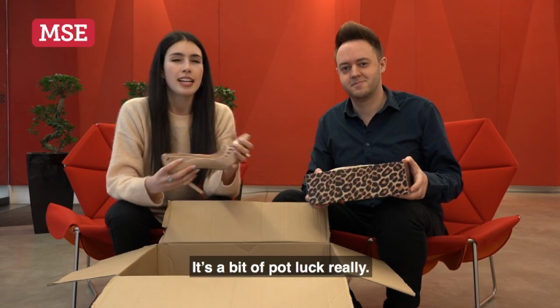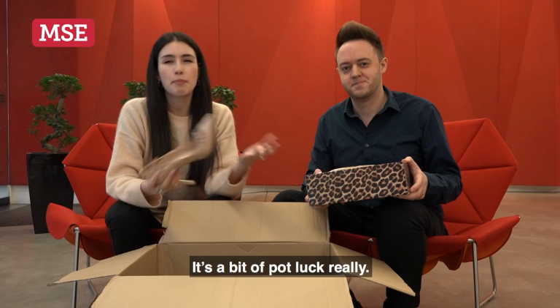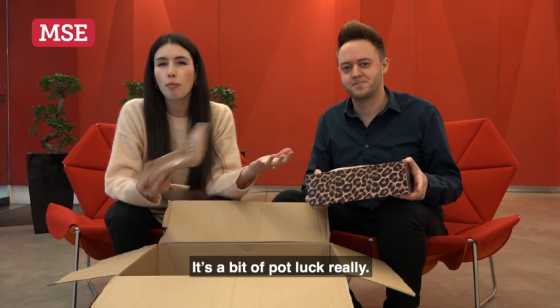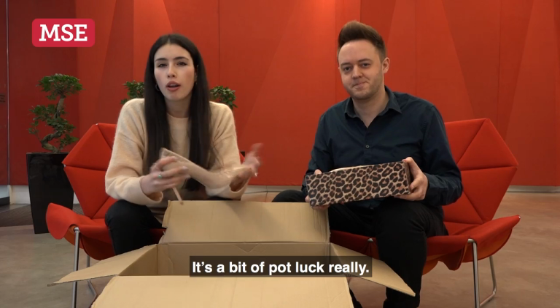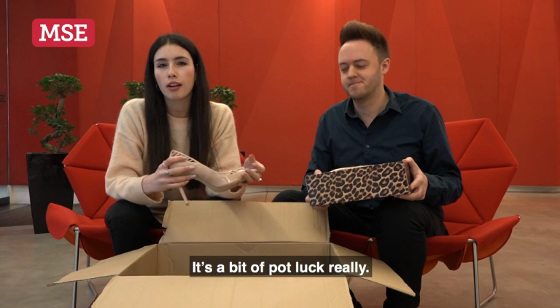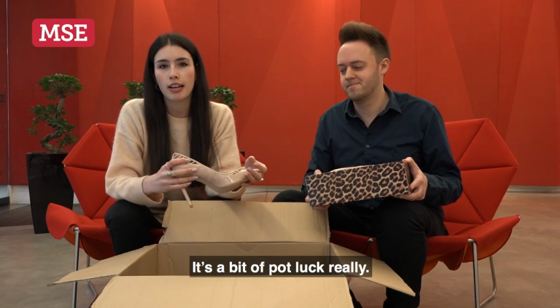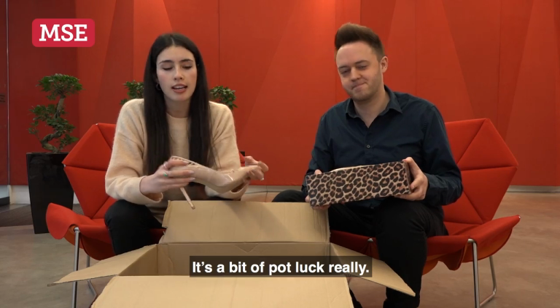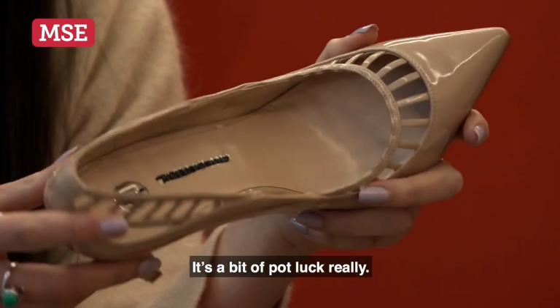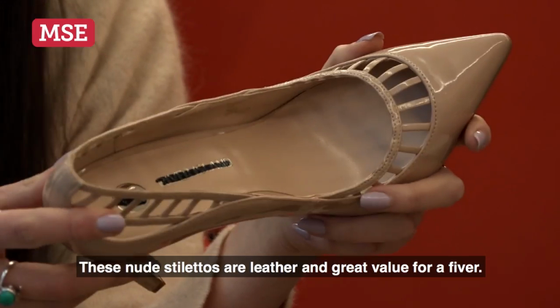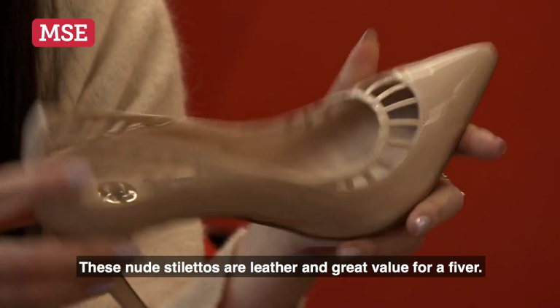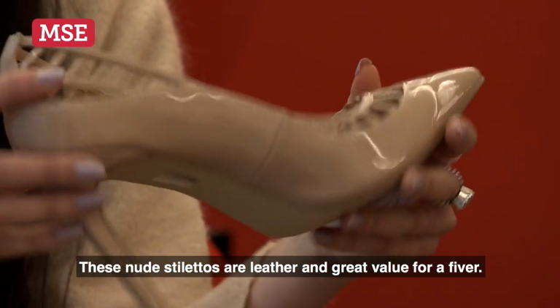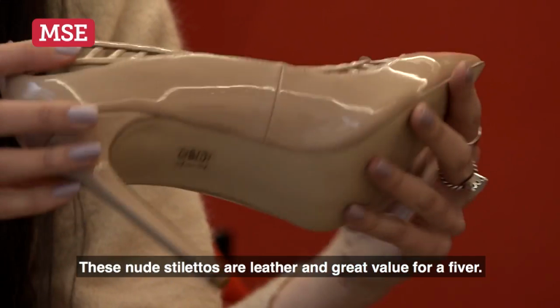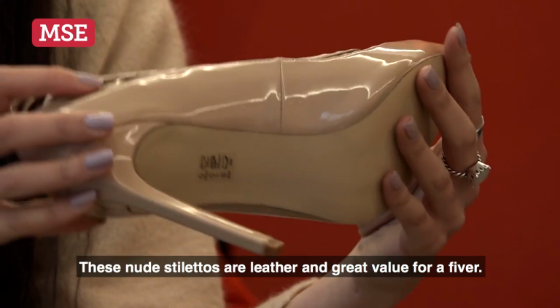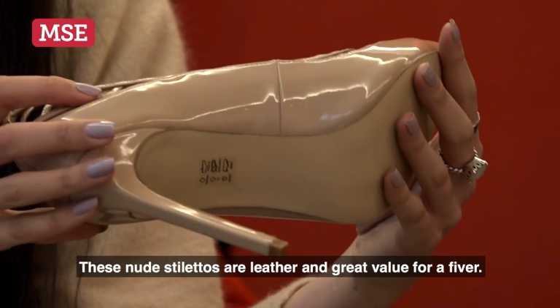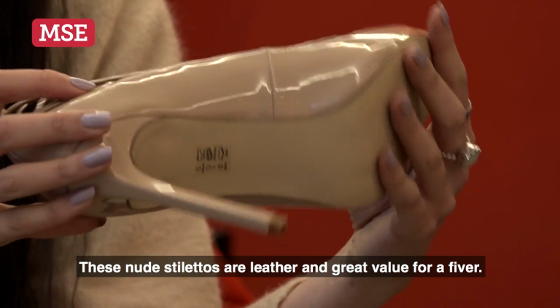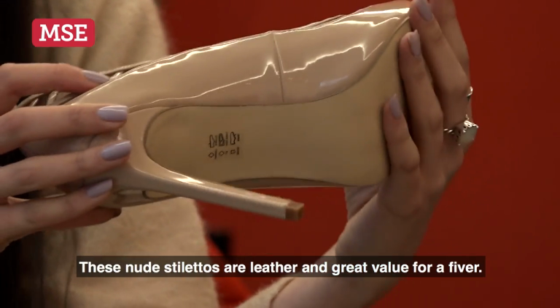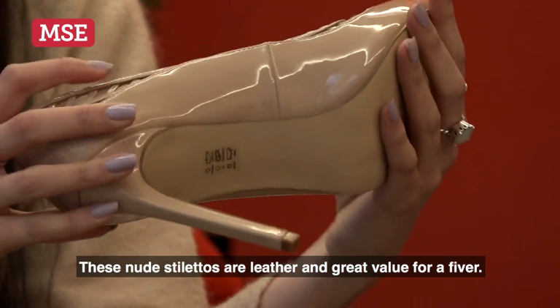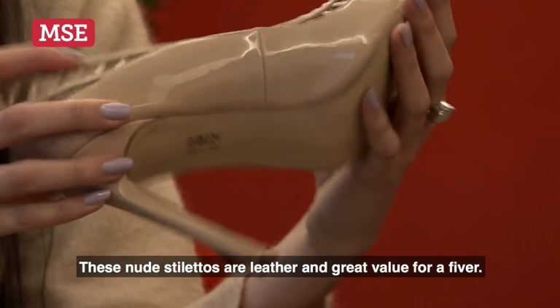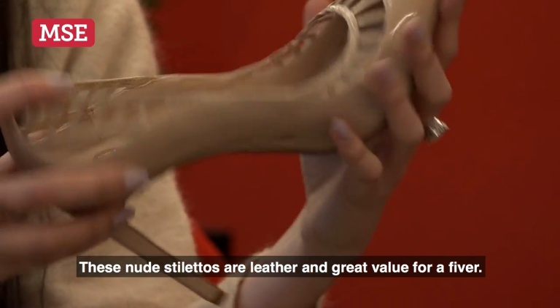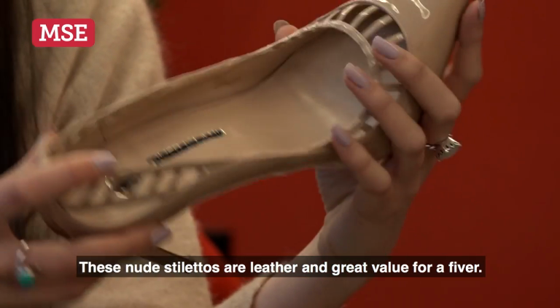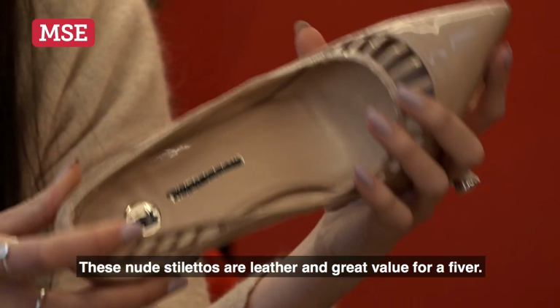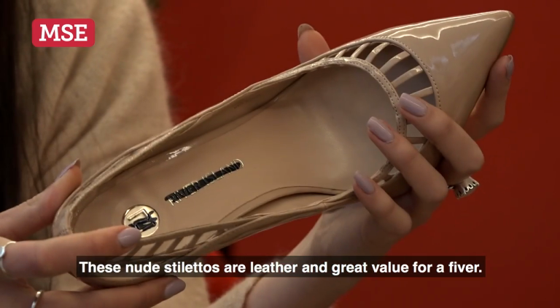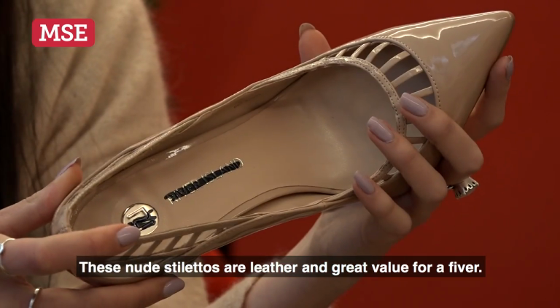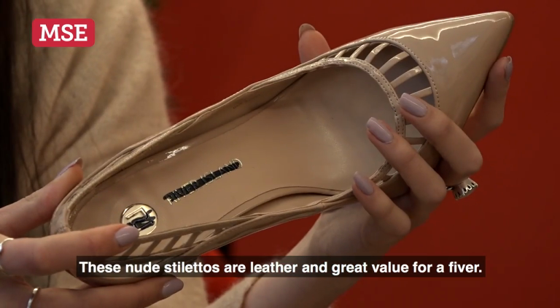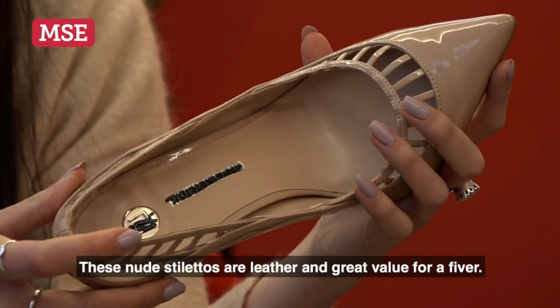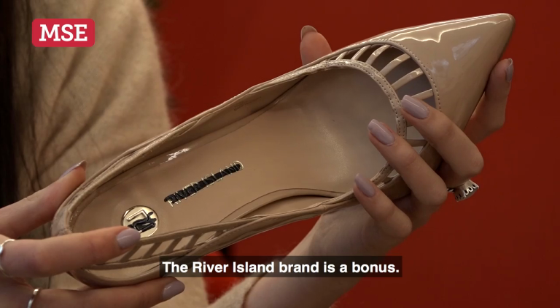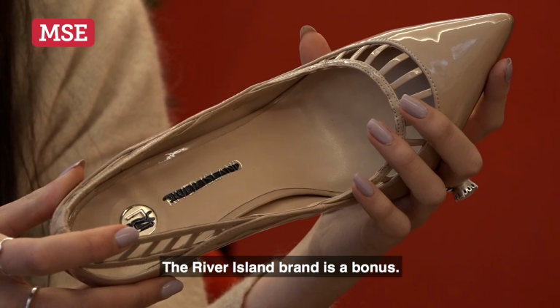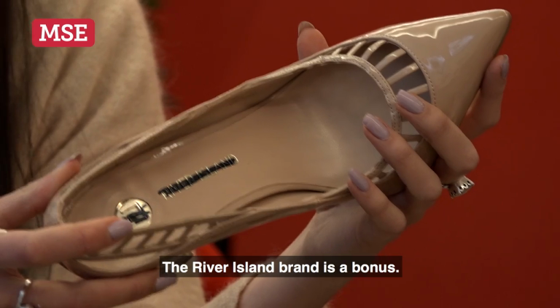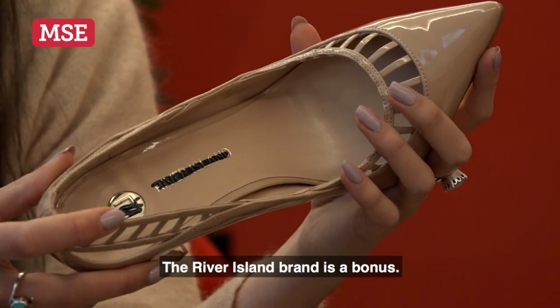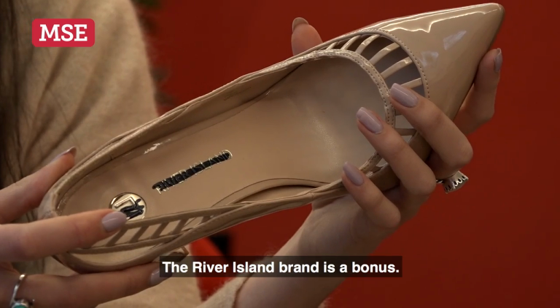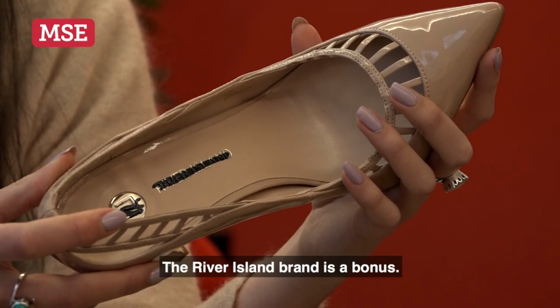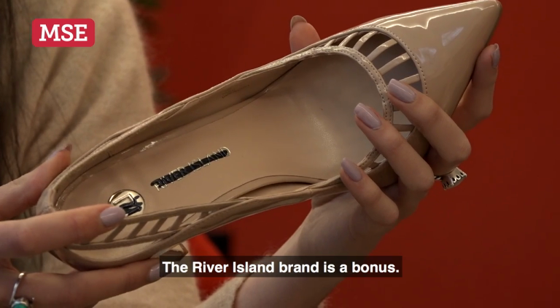It's a bit of potluck really. These new stilettos are leather and great value for a fiver. The River Island brand is a bonus.